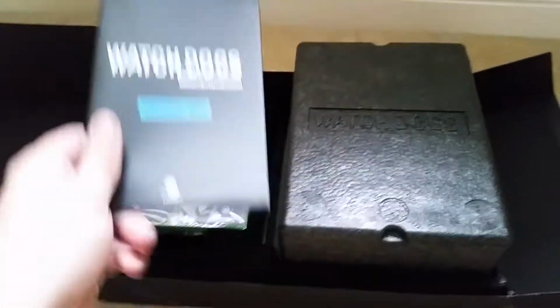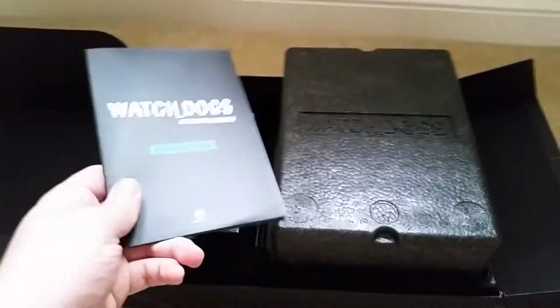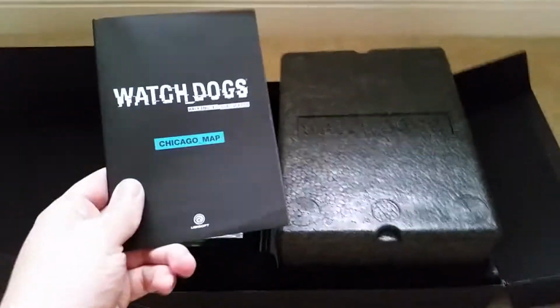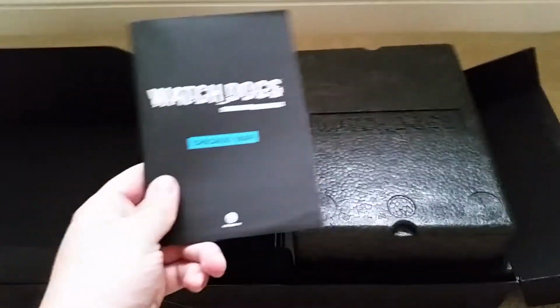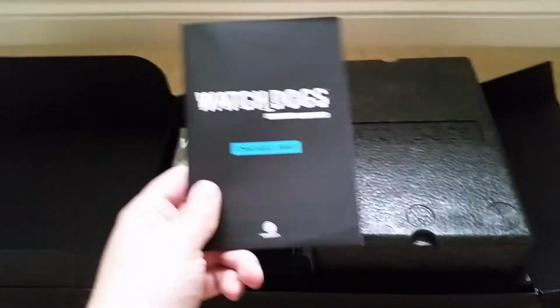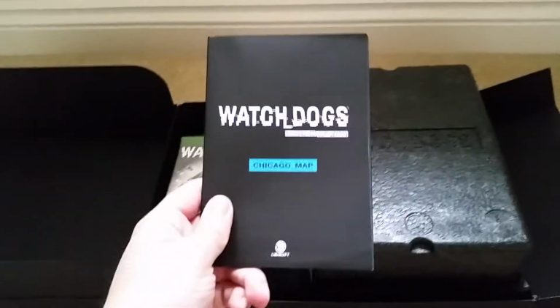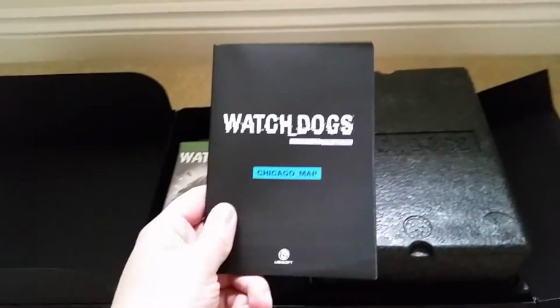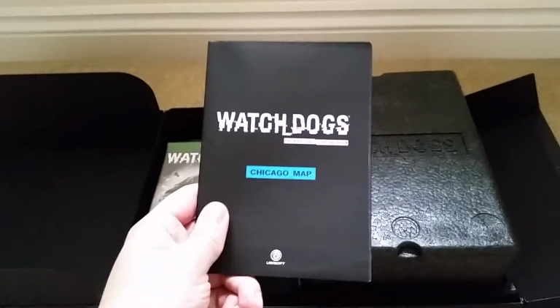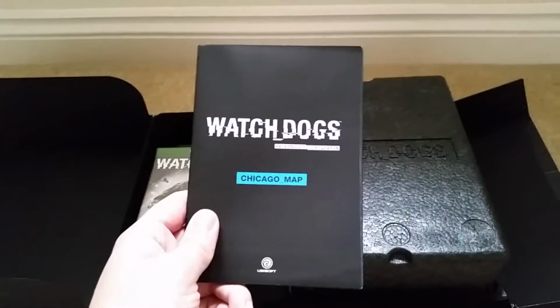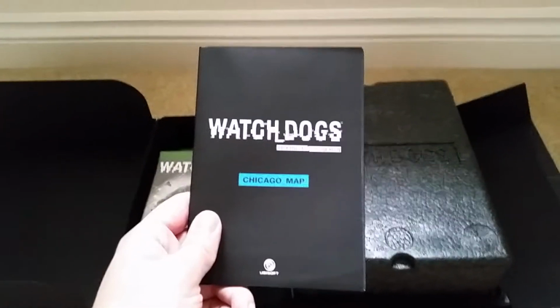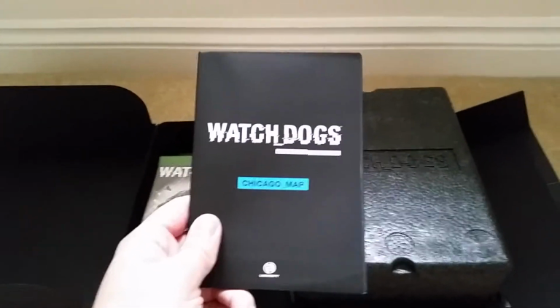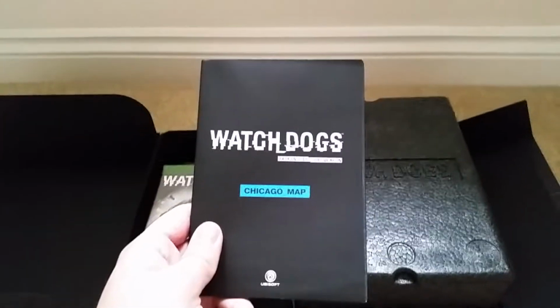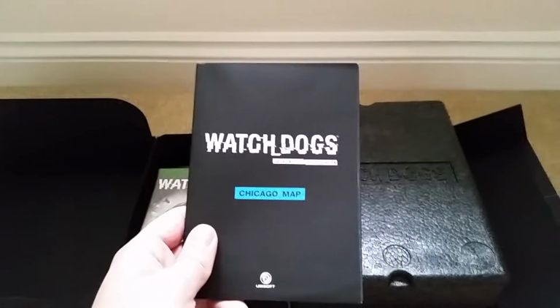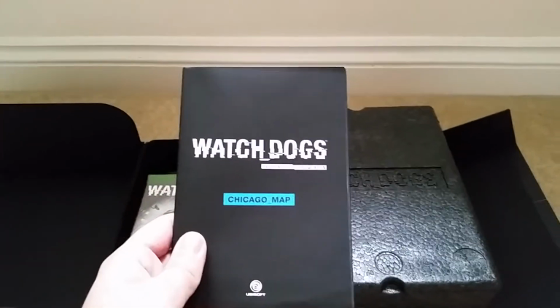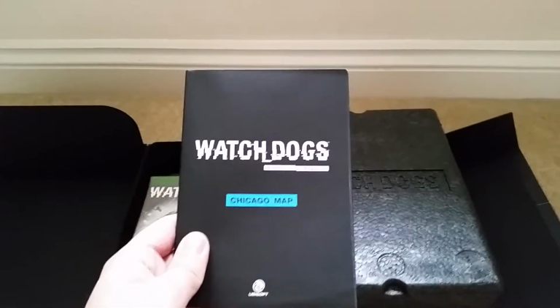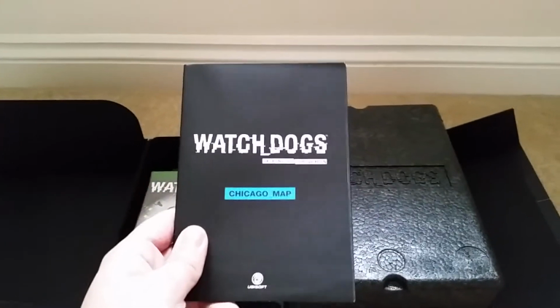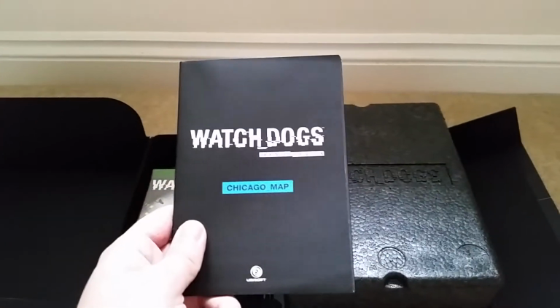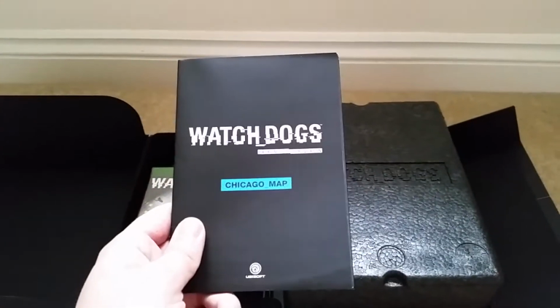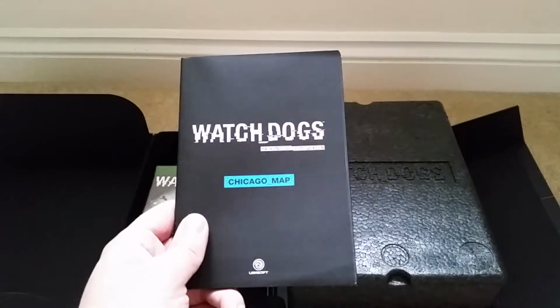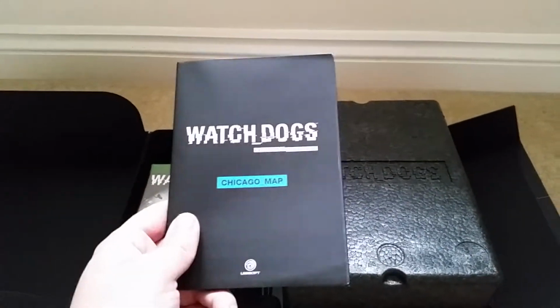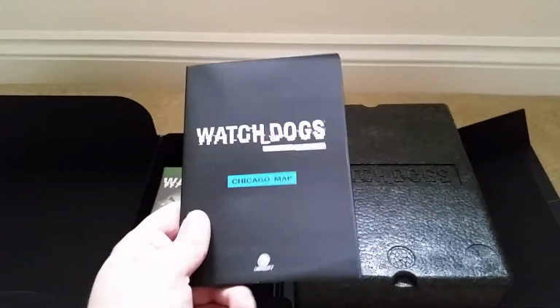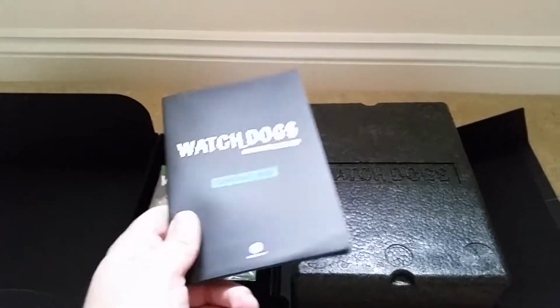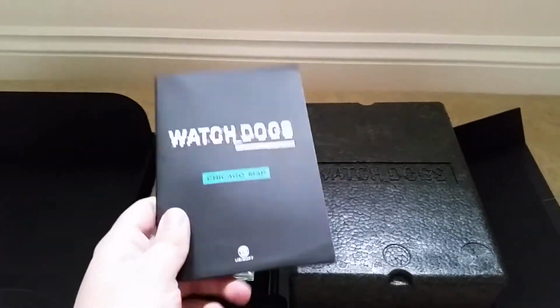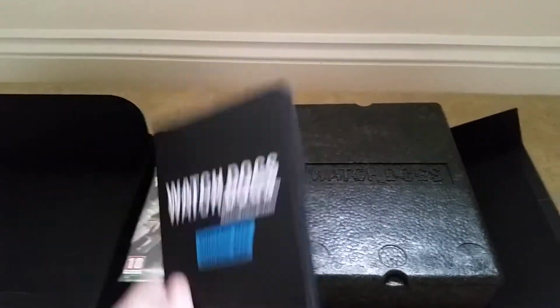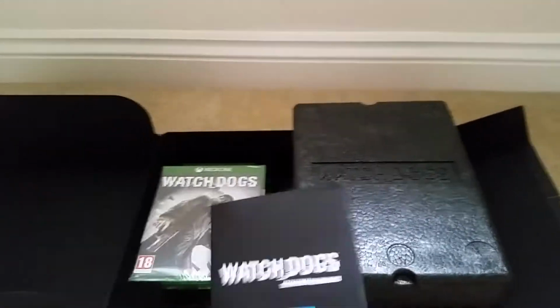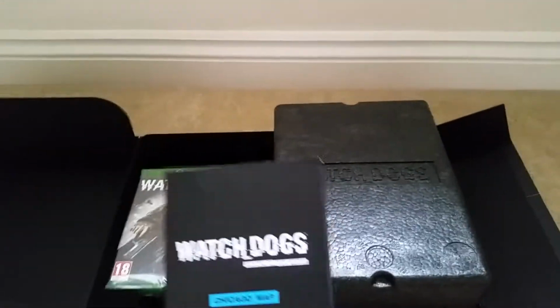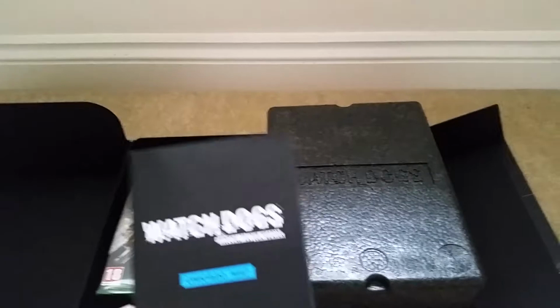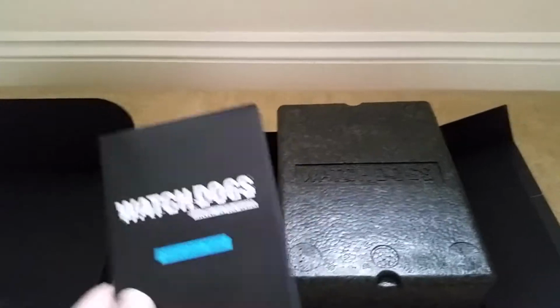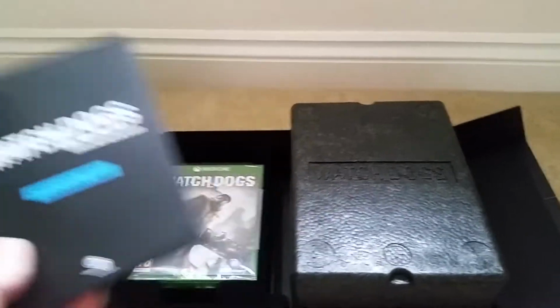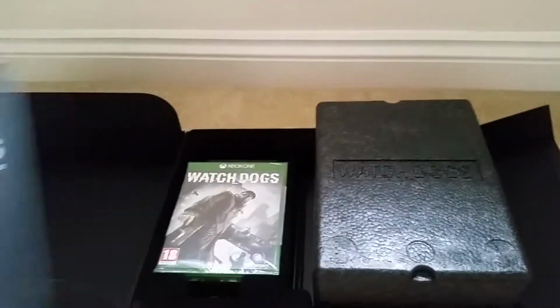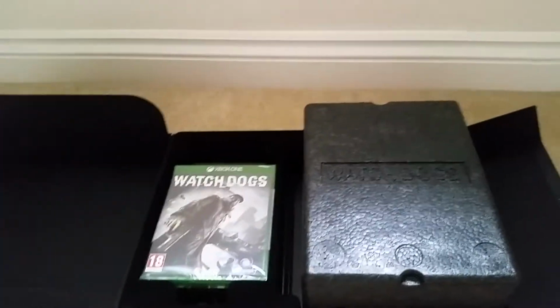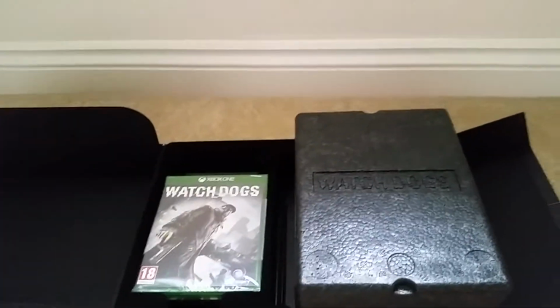So we've got the map of Chicago. Looking forward to using that — probably won't, but we might look at it later.